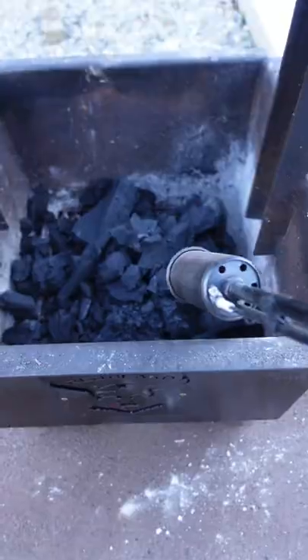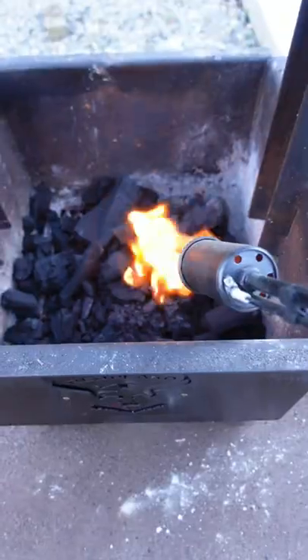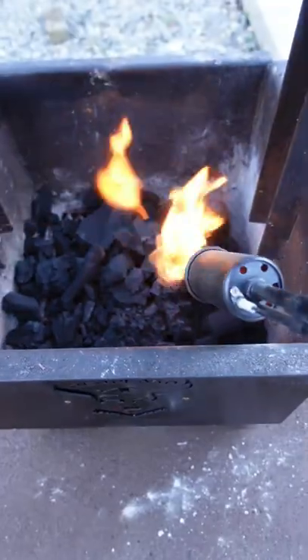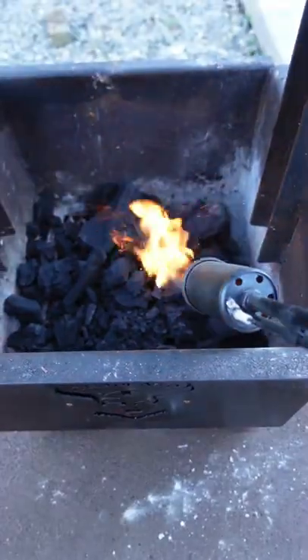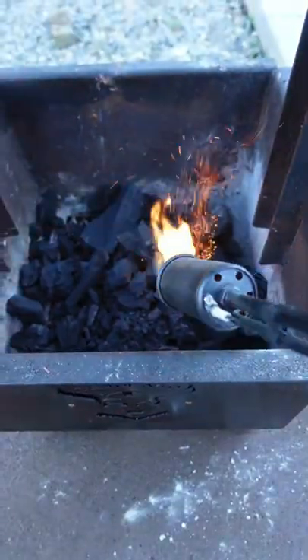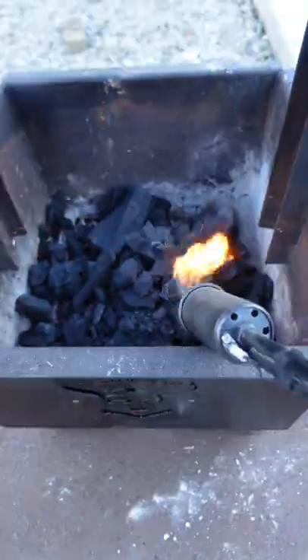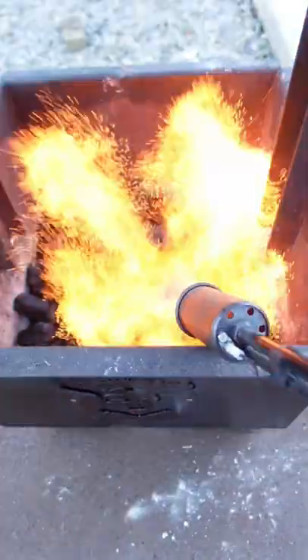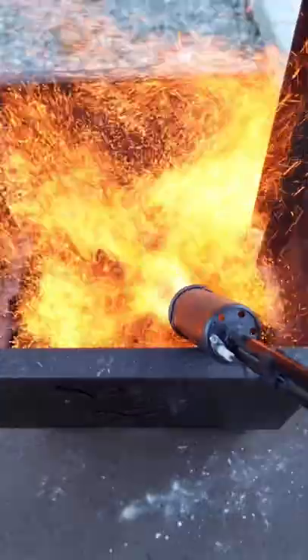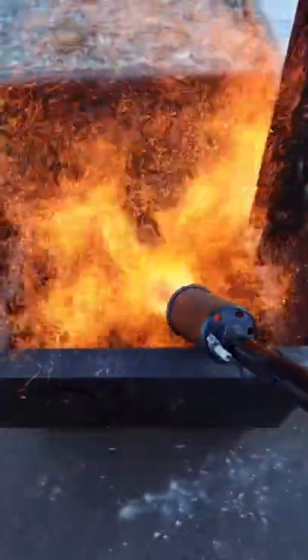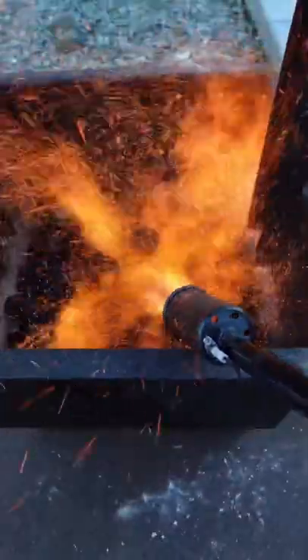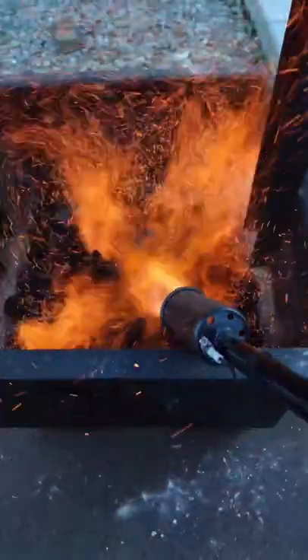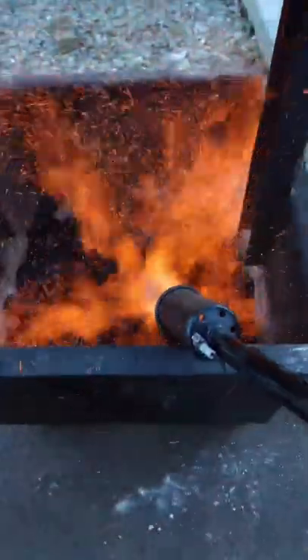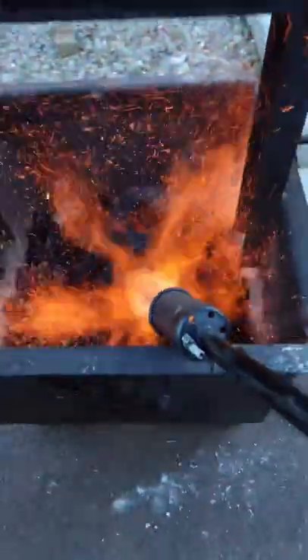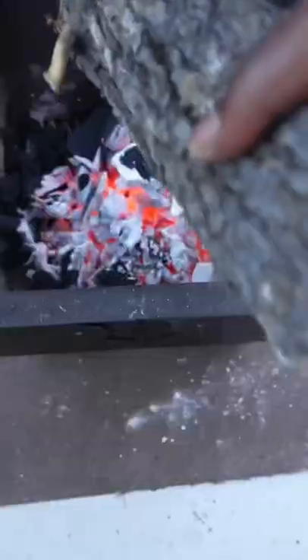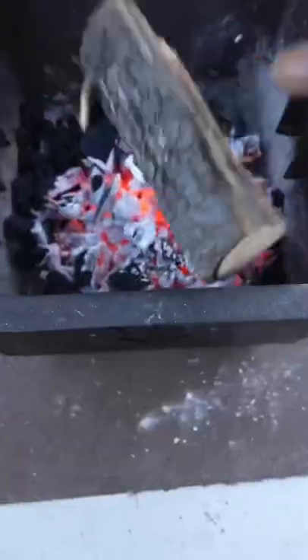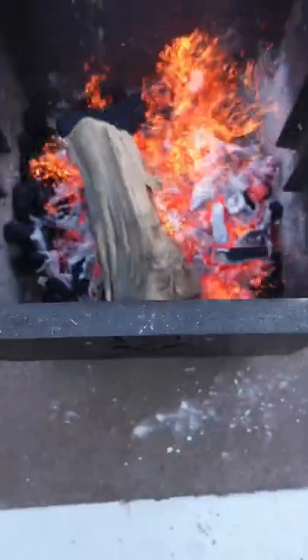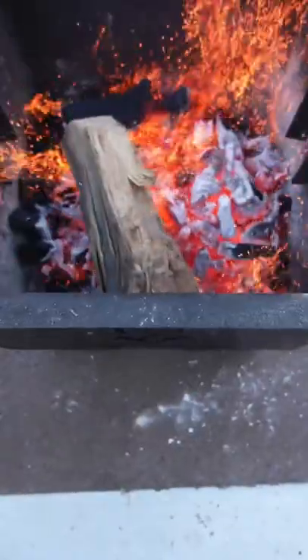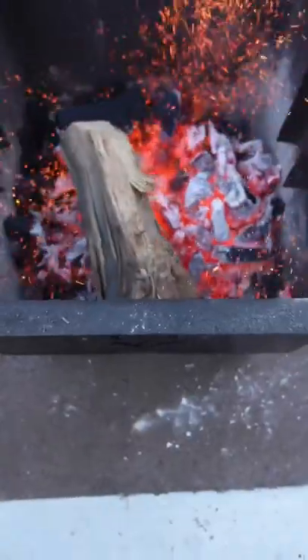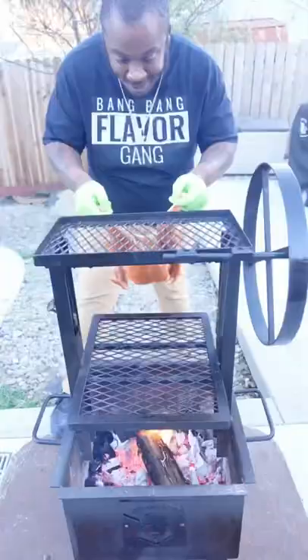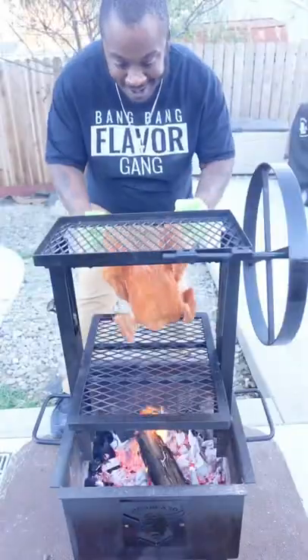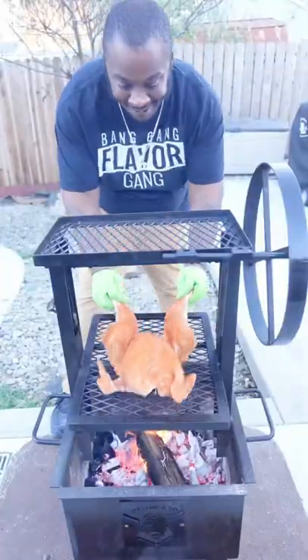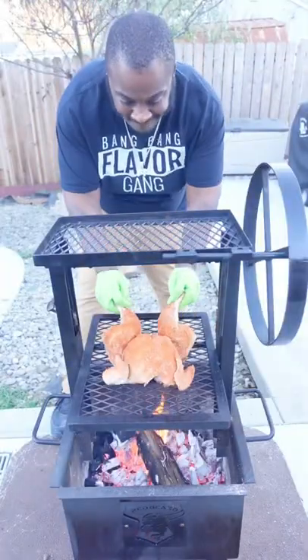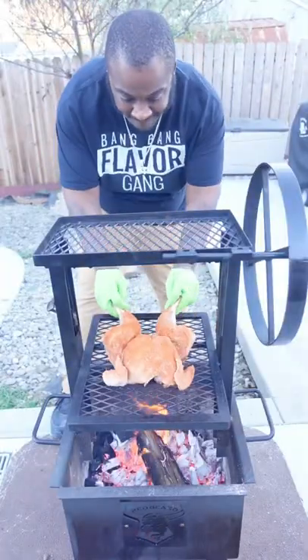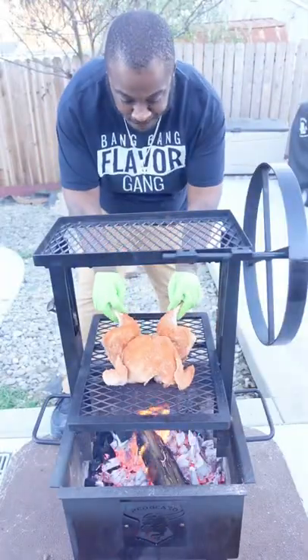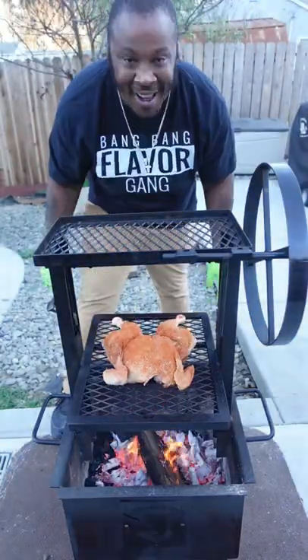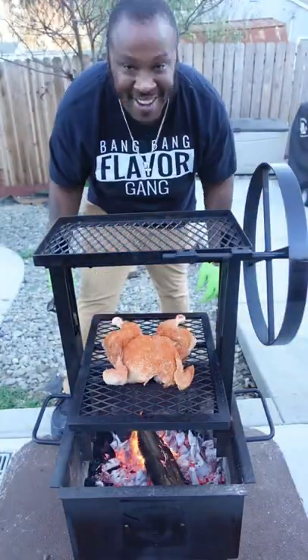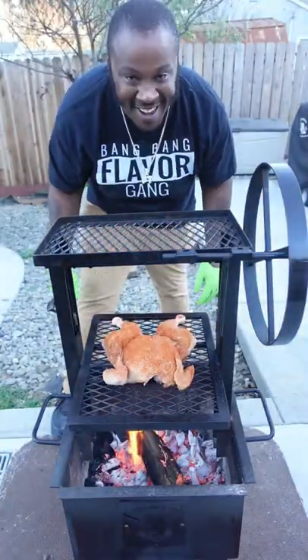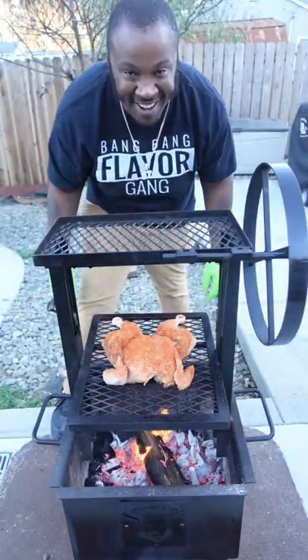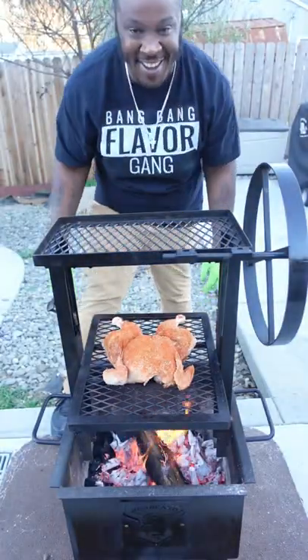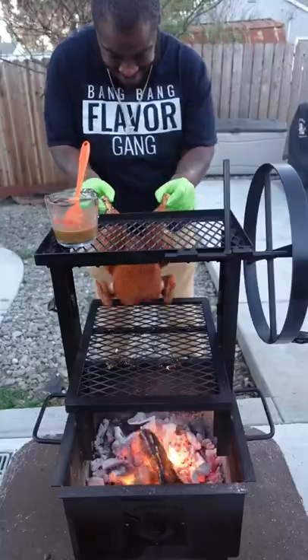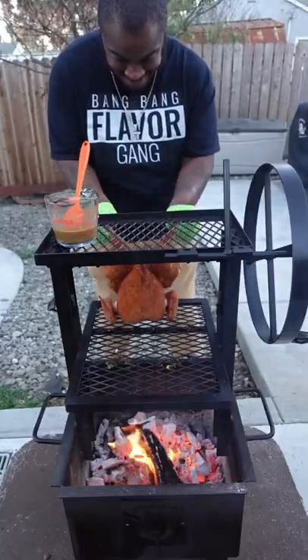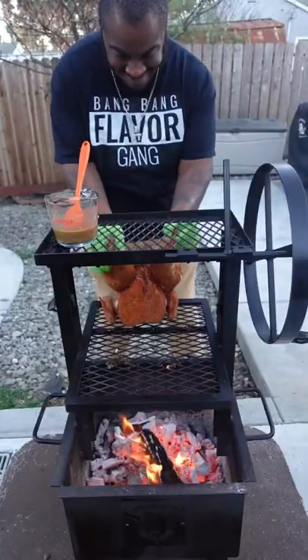Got the mini Santa Maria fired up. Jealous Devil charcoal chunks. Flame on young man. Get your bird on.